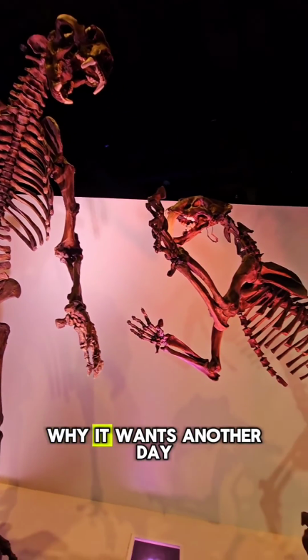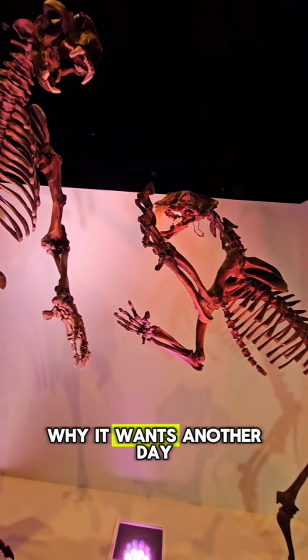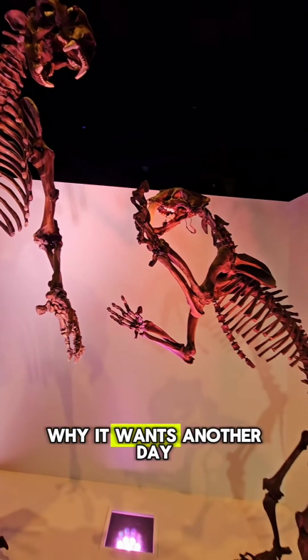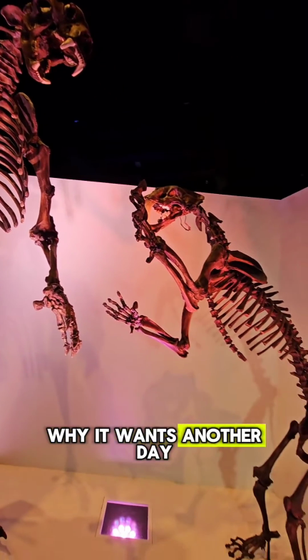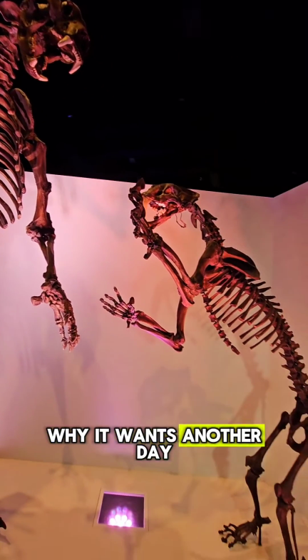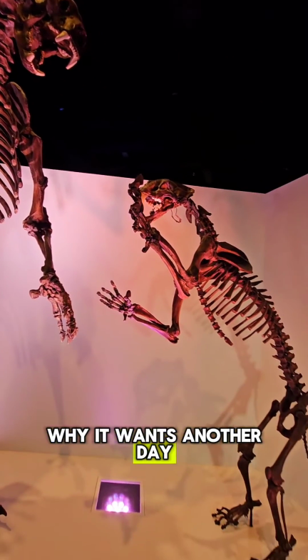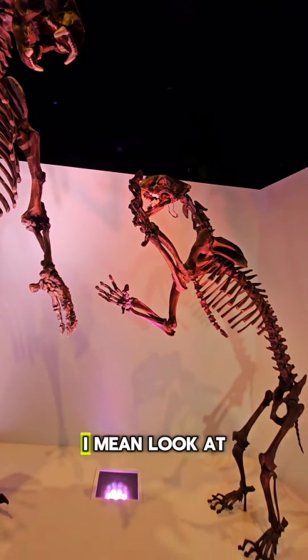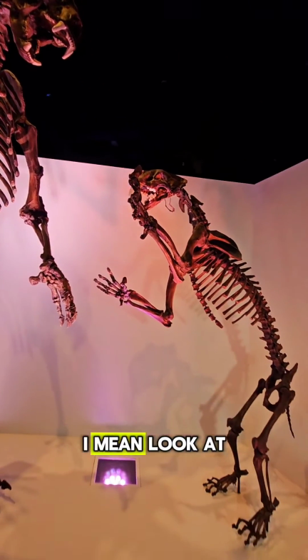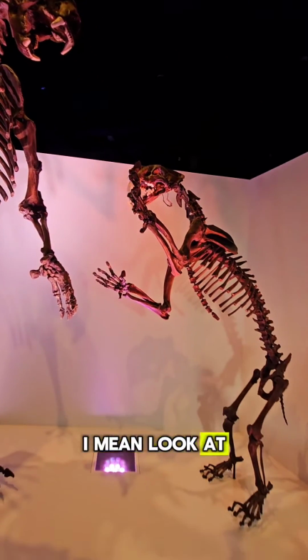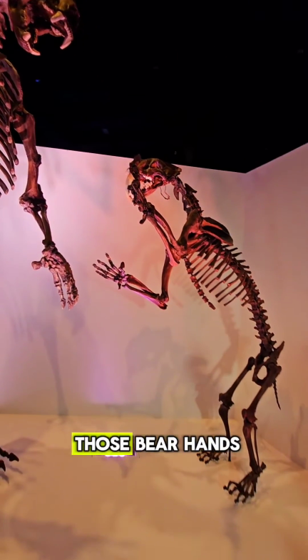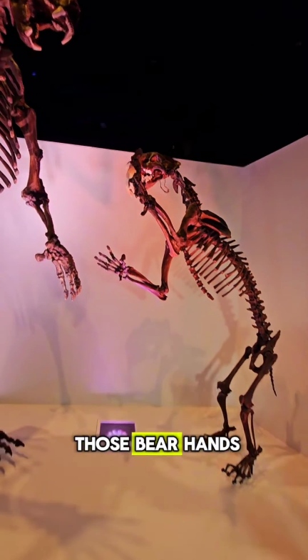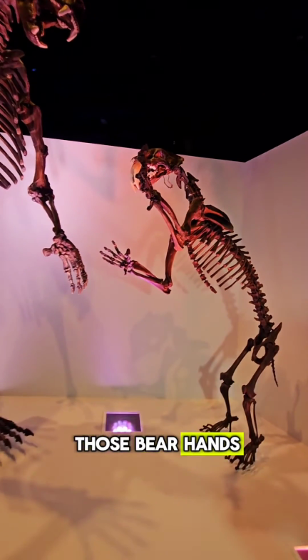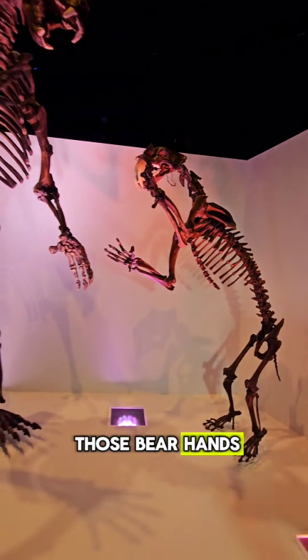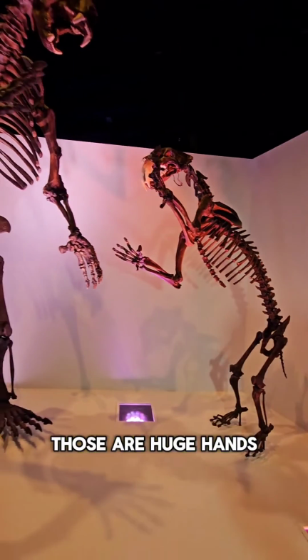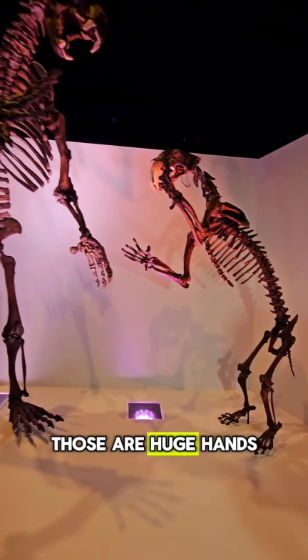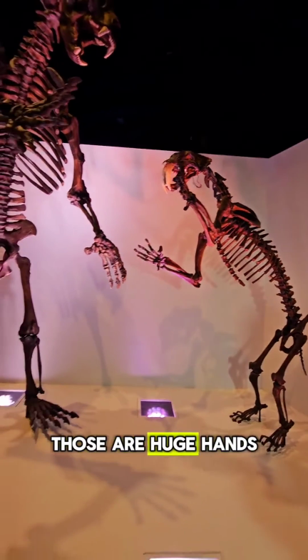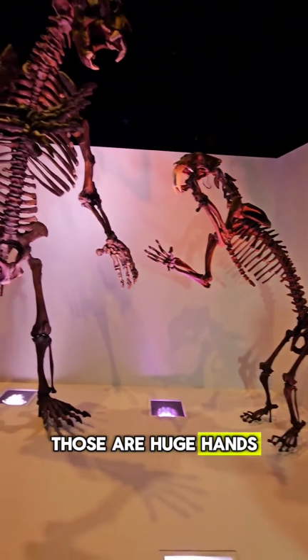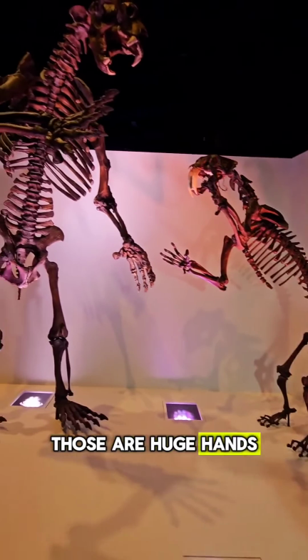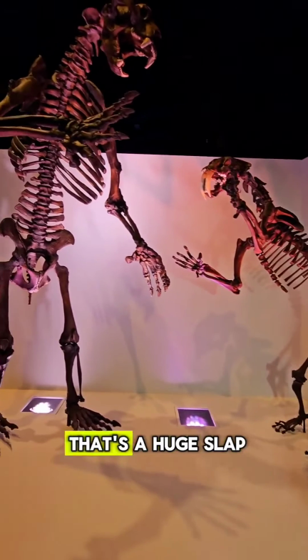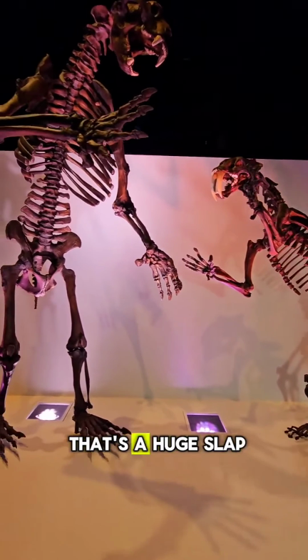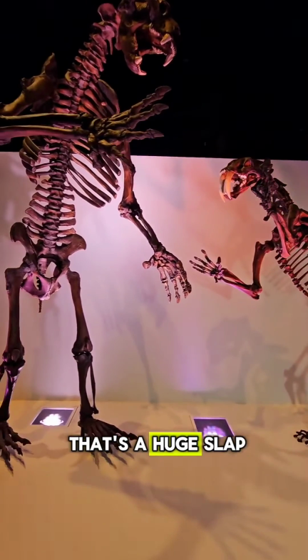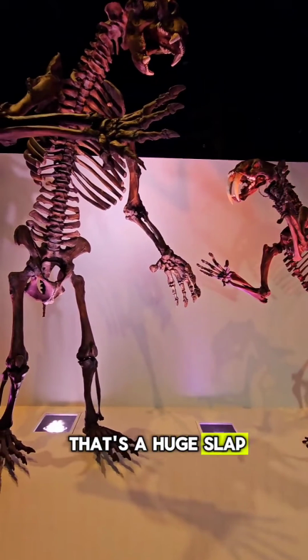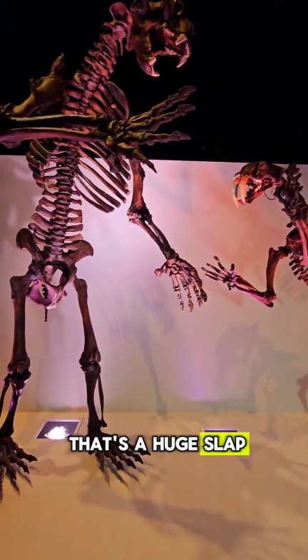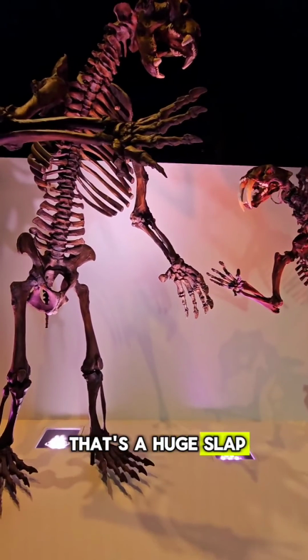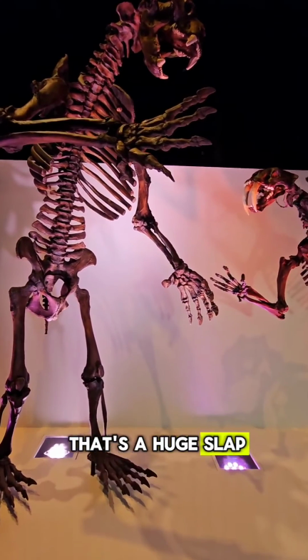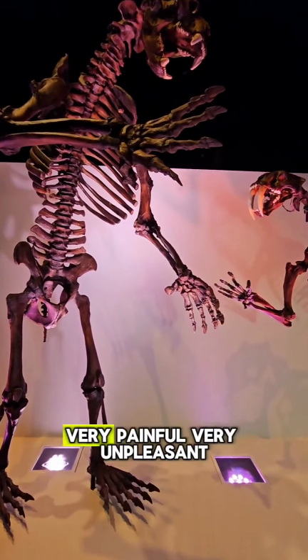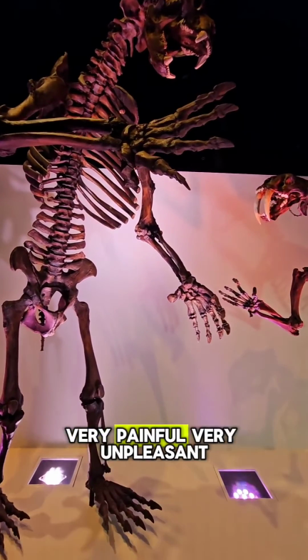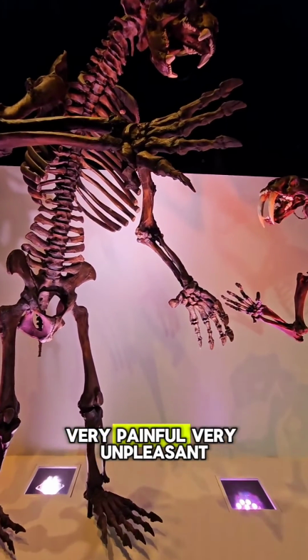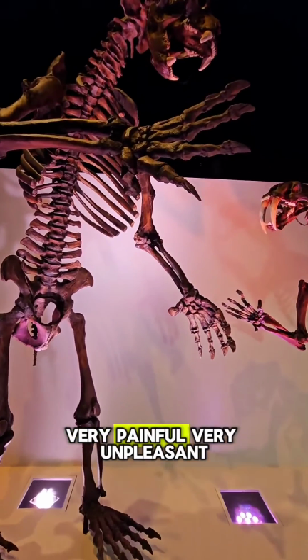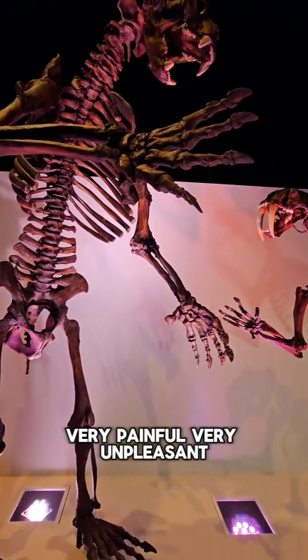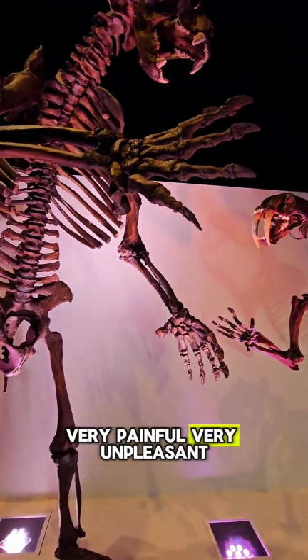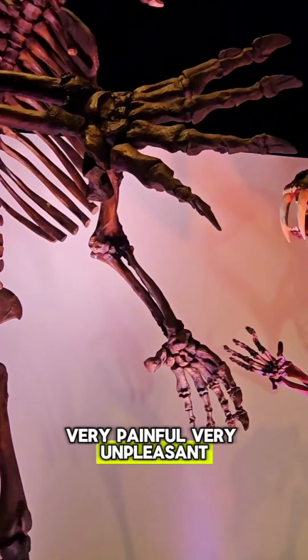The cat walks away because it wants another day. Look at those bear hands — those are huge hands. That's a huge slap, very painful, very unpleasant.